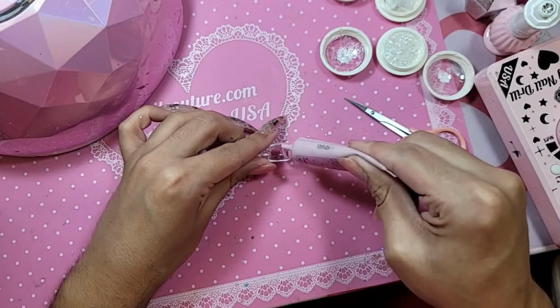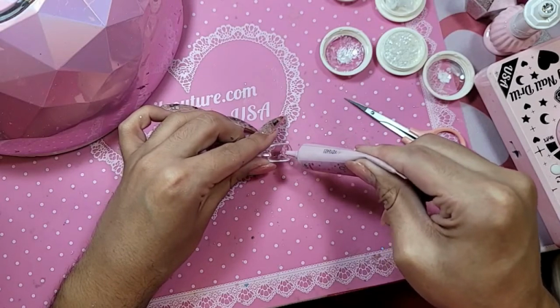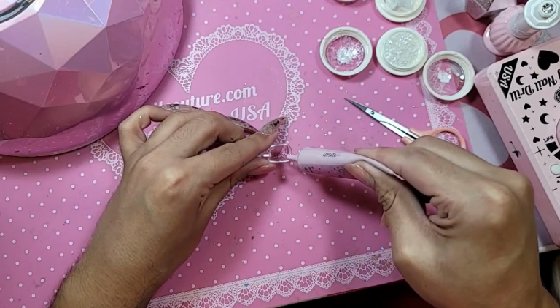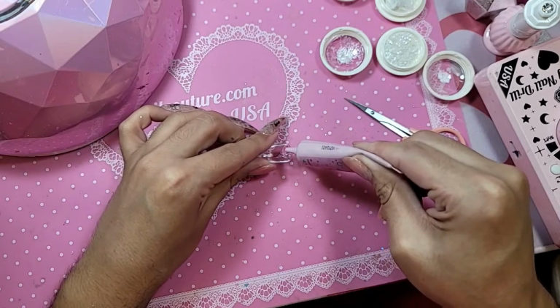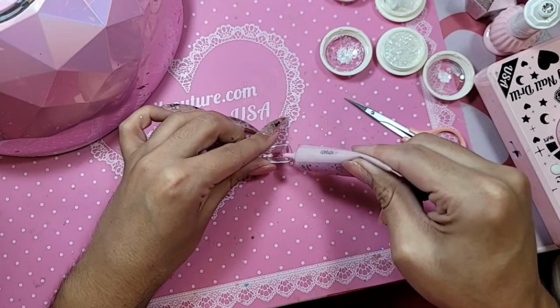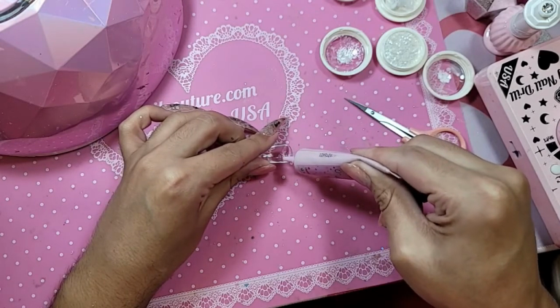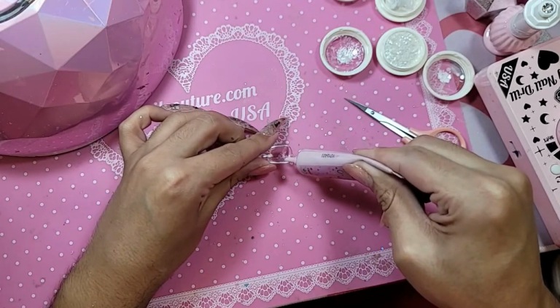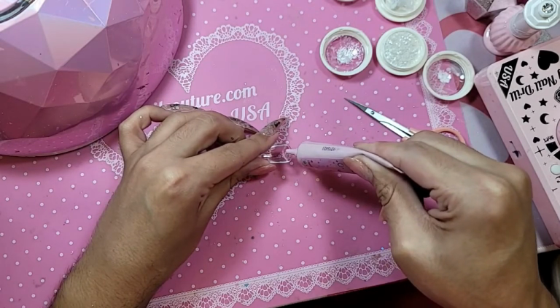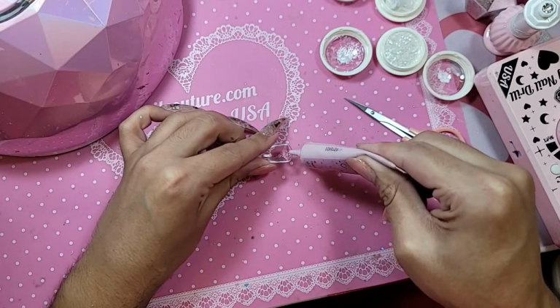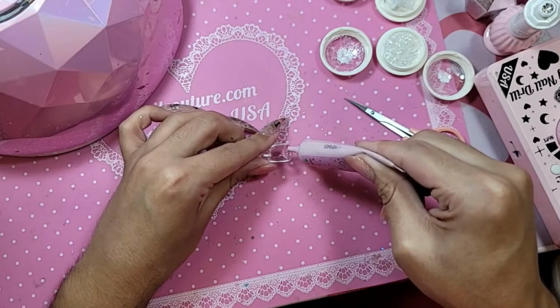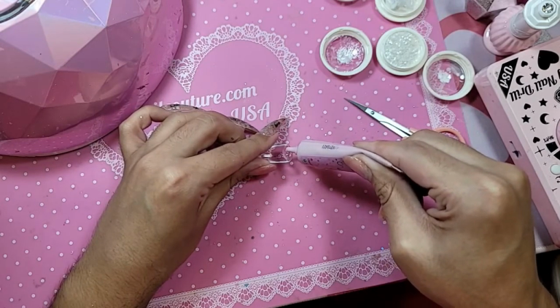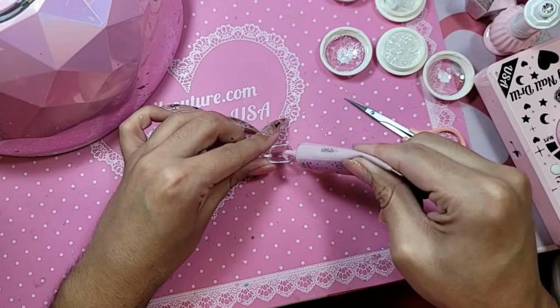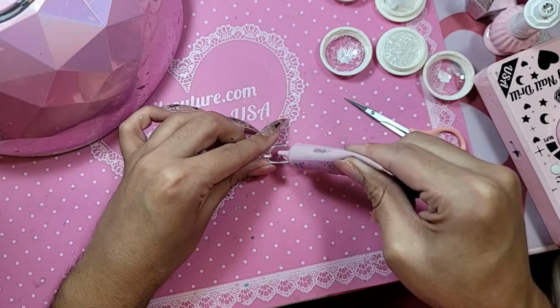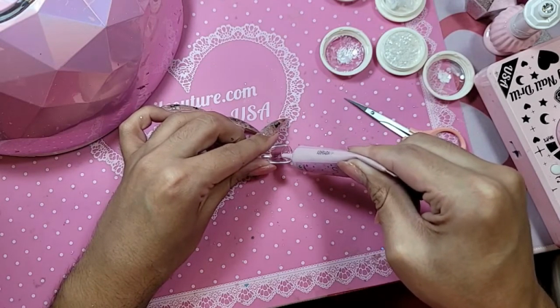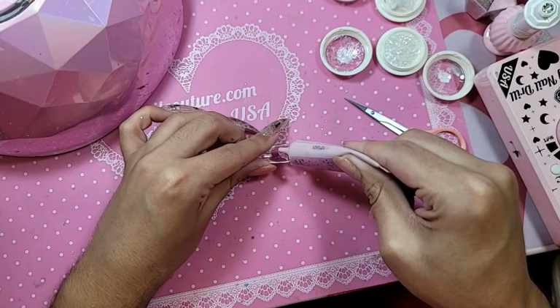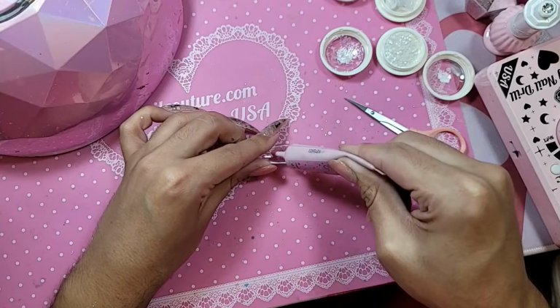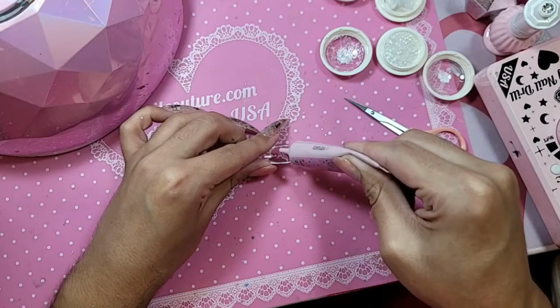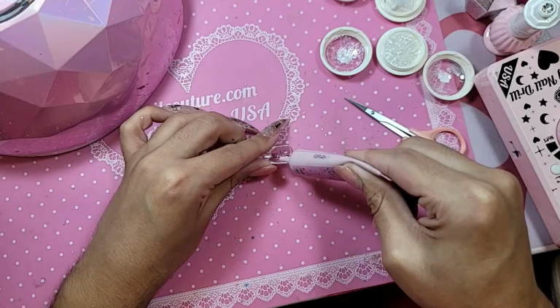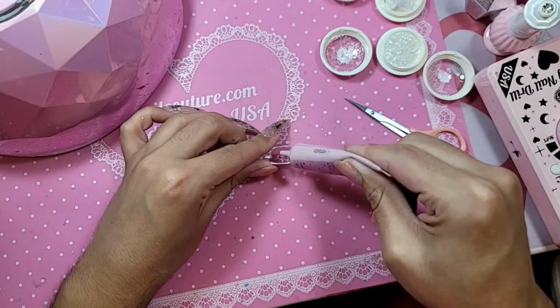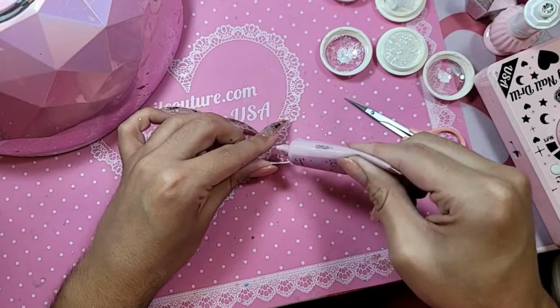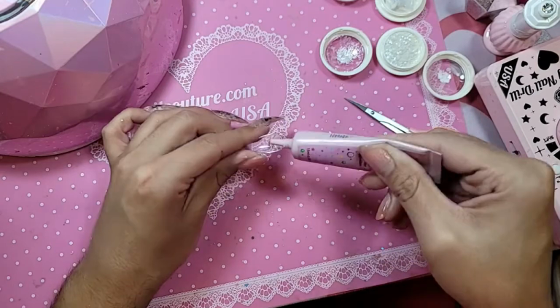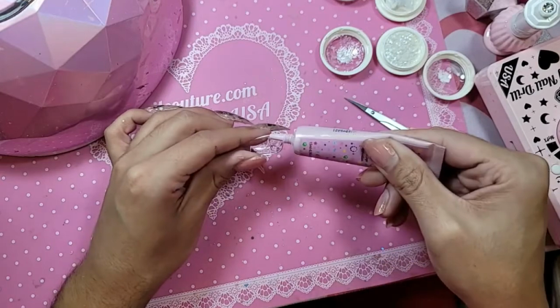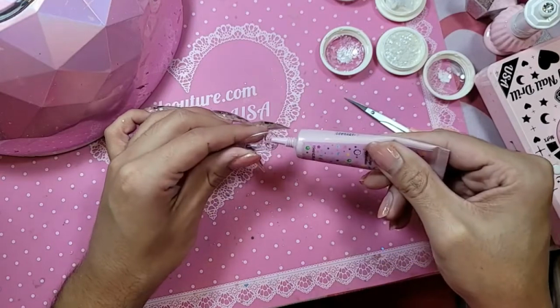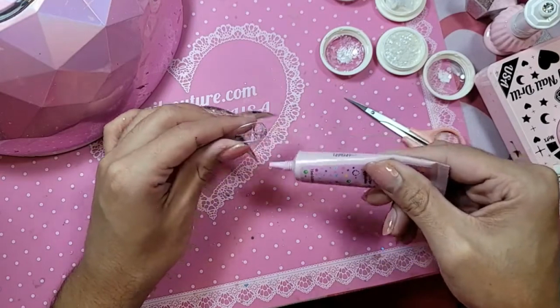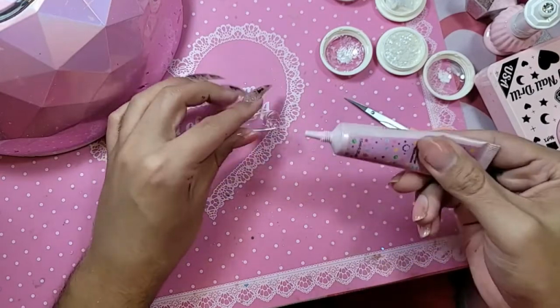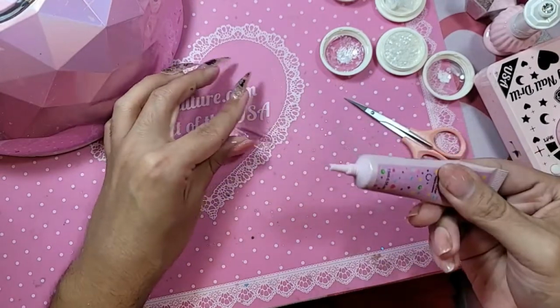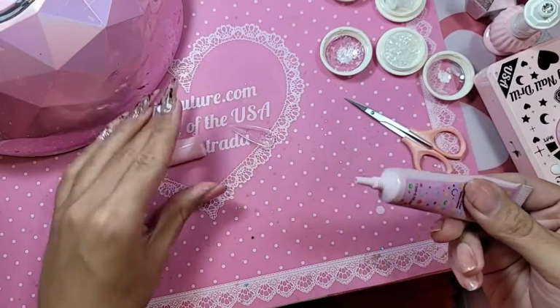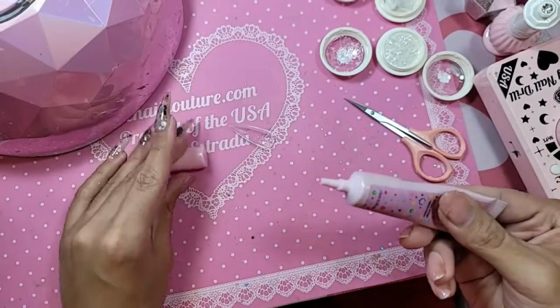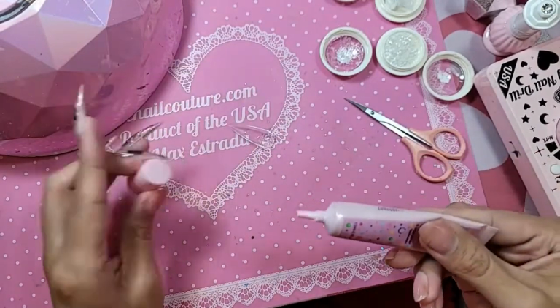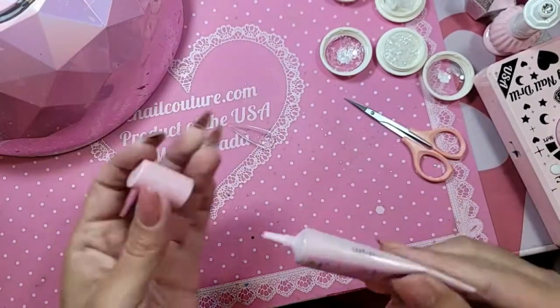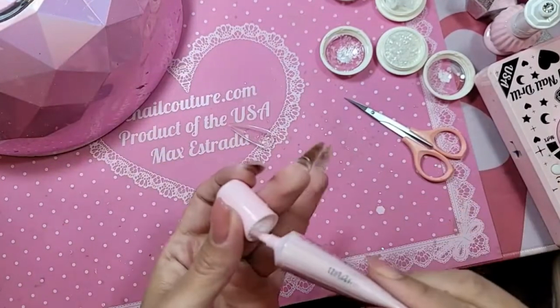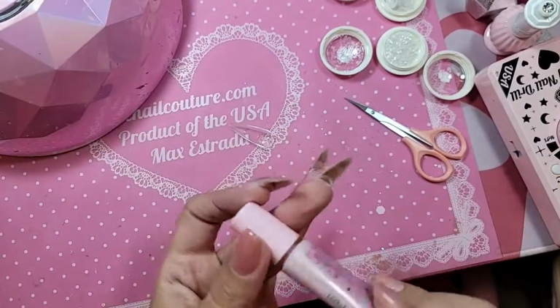Make sure the gel is applied thinner on the sides and at the cuticle area, and thicker in the middle, just as you would a sculpted nail.